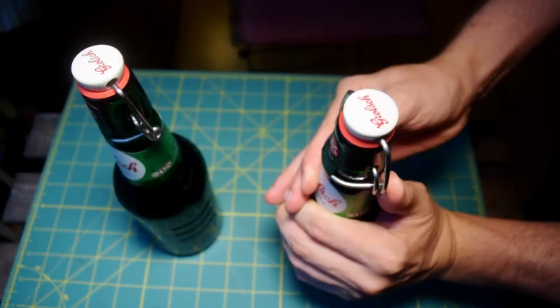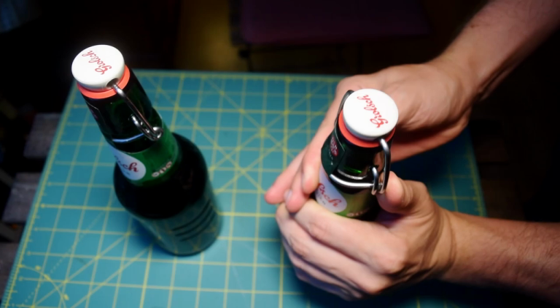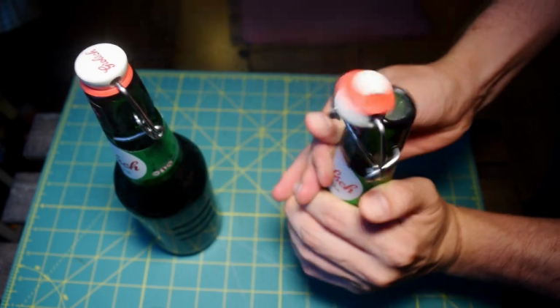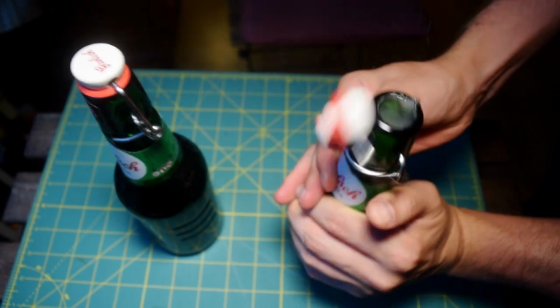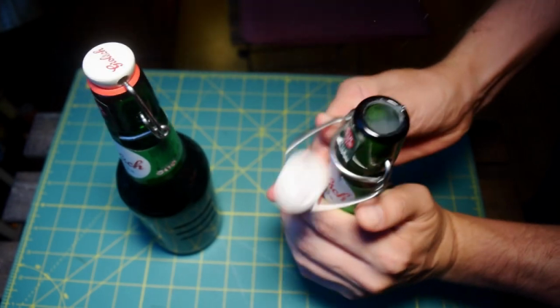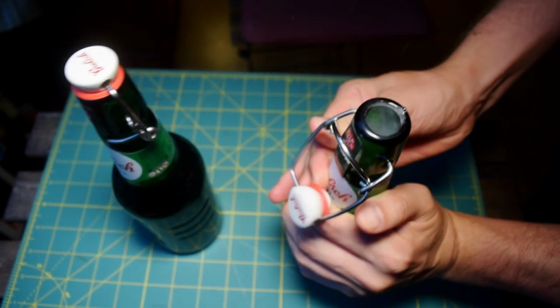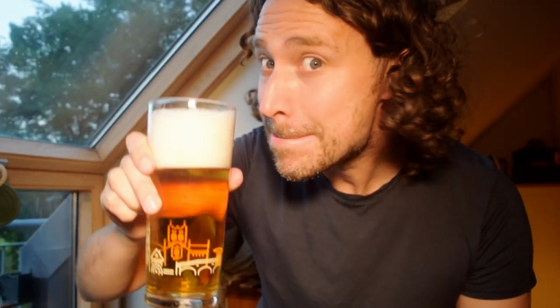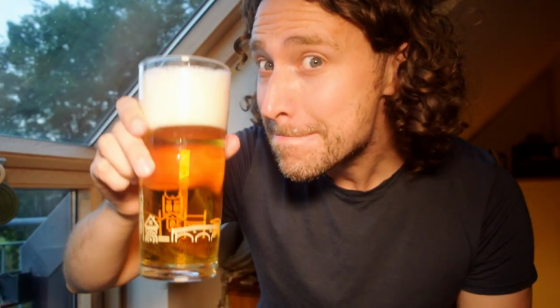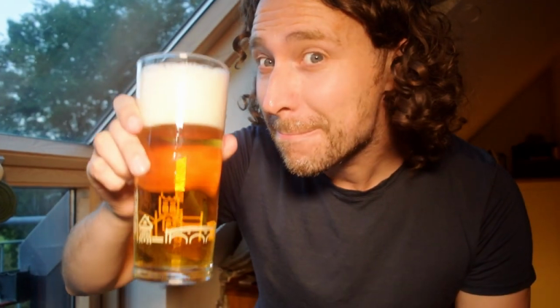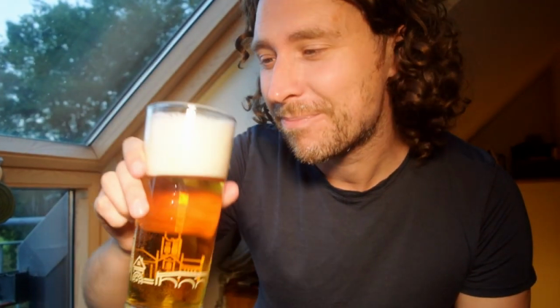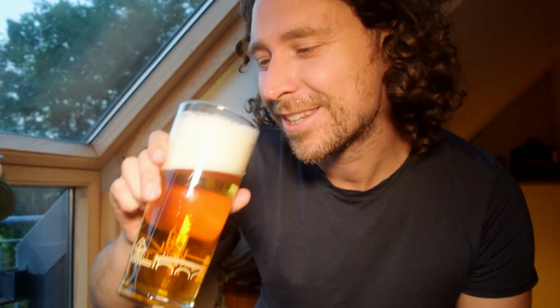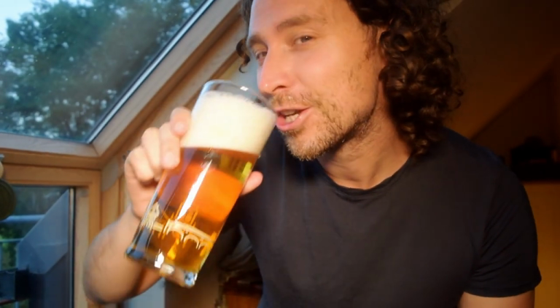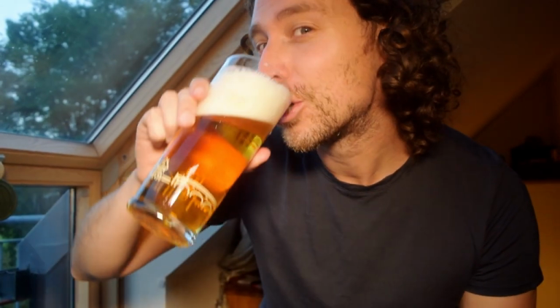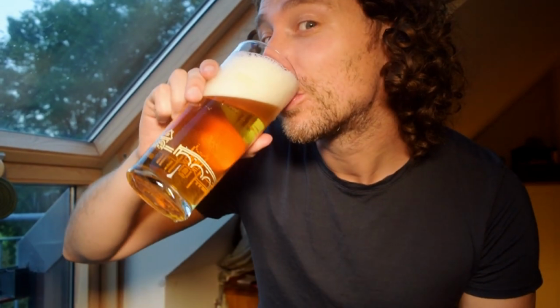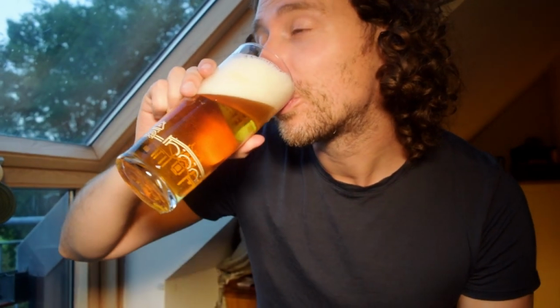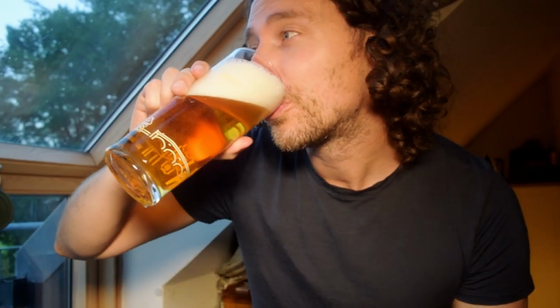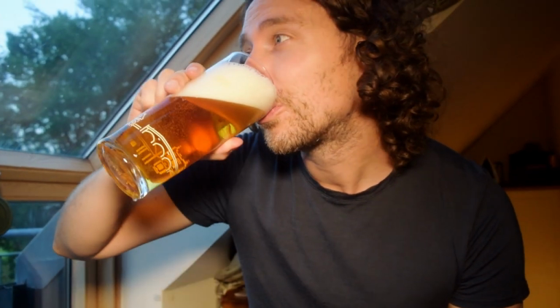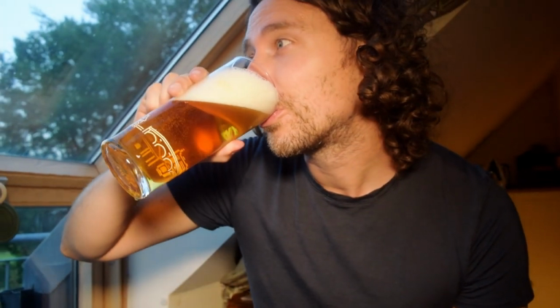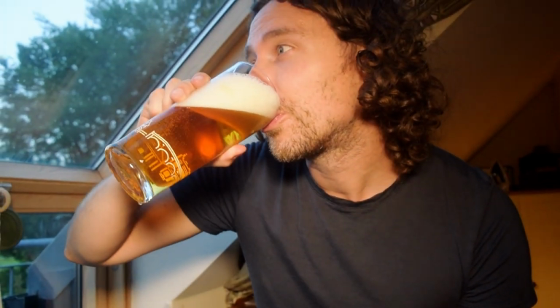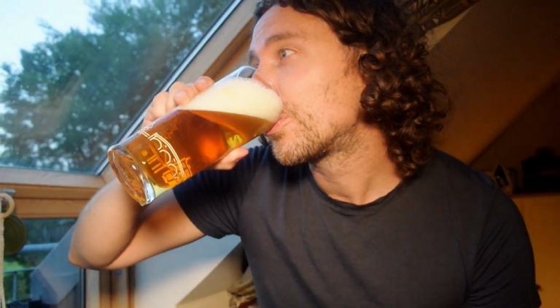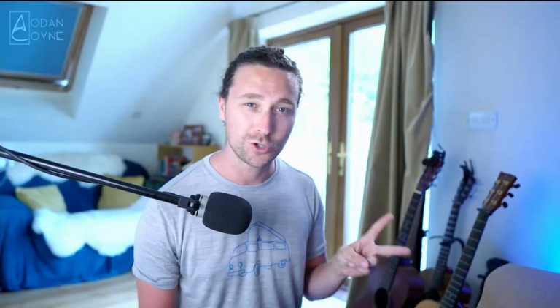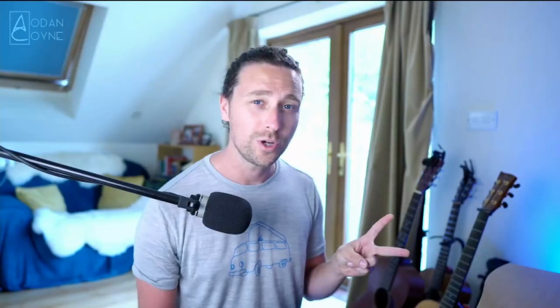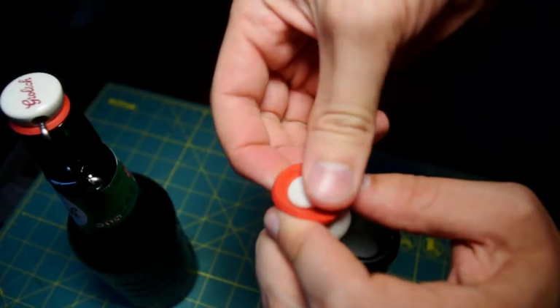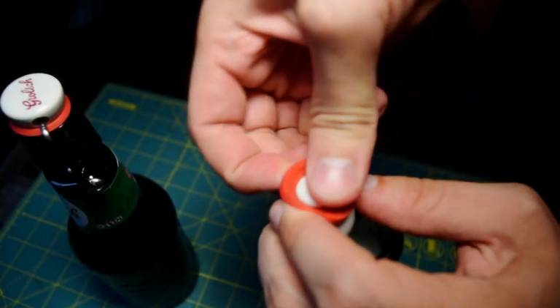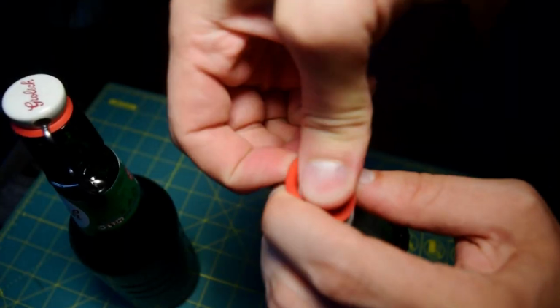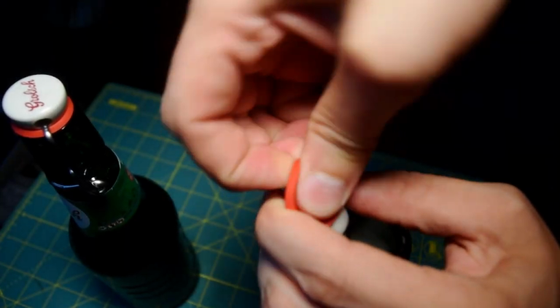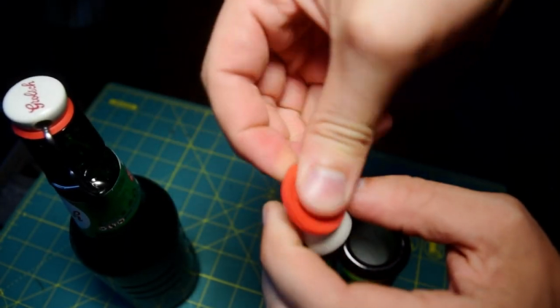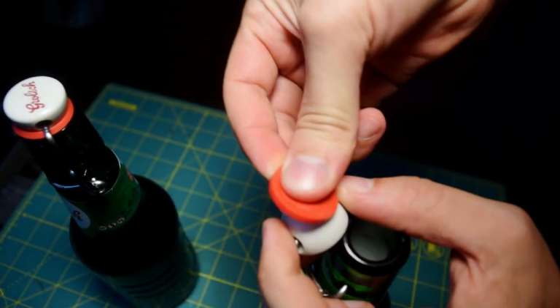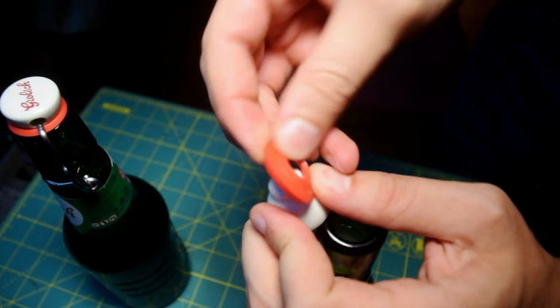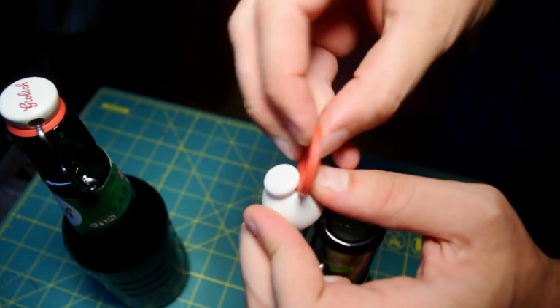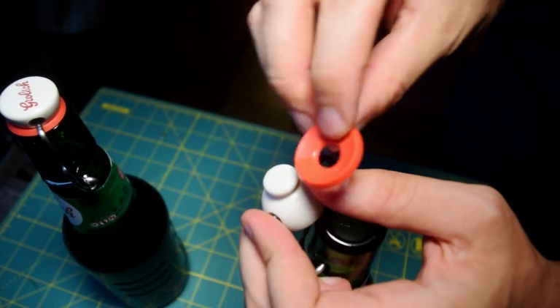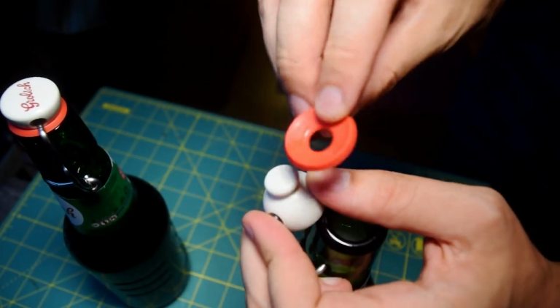One, I believe you have to enjoy yourself when doing a DIY project. And two, this rubber seal comes in very handy.